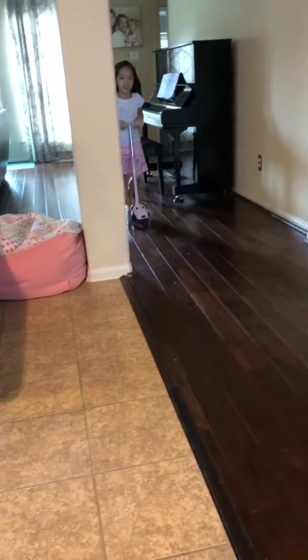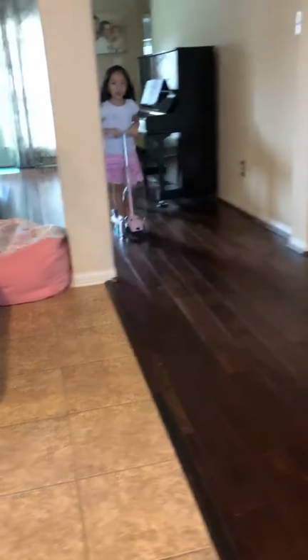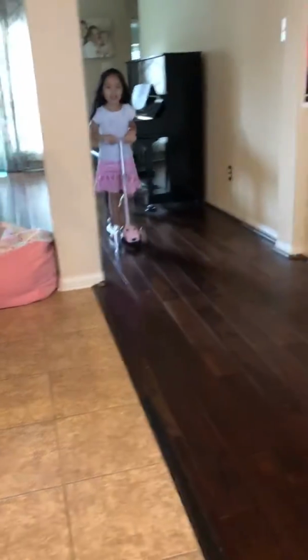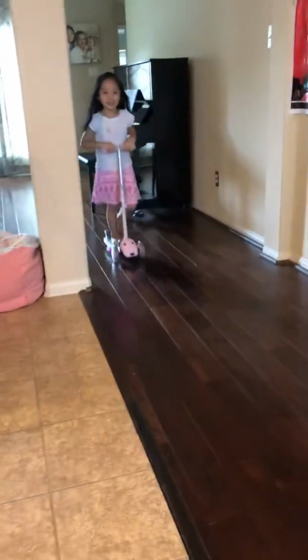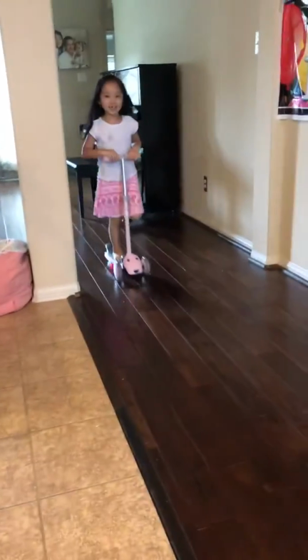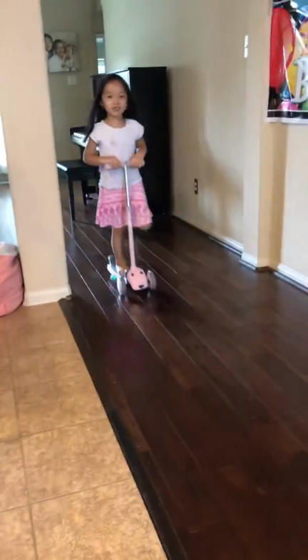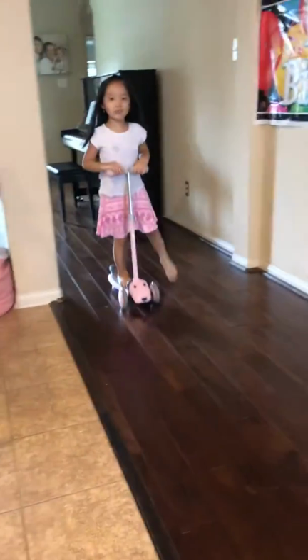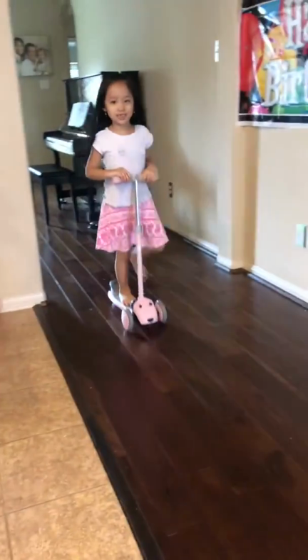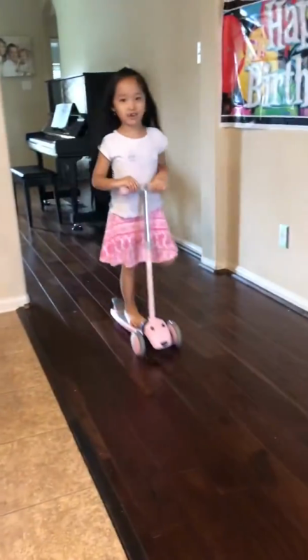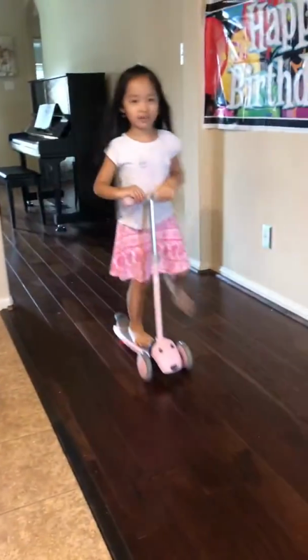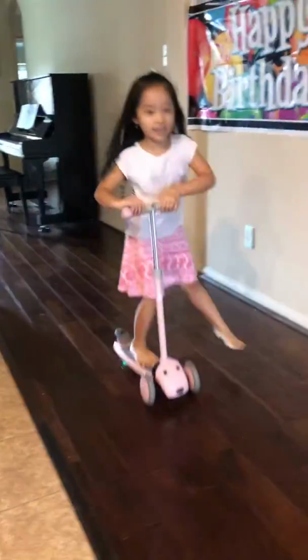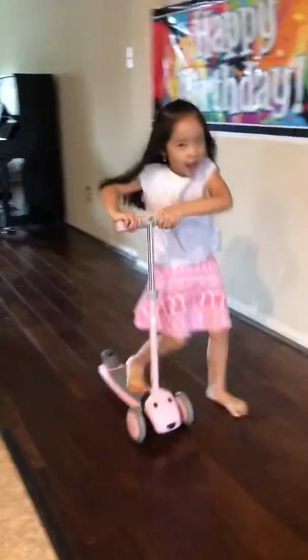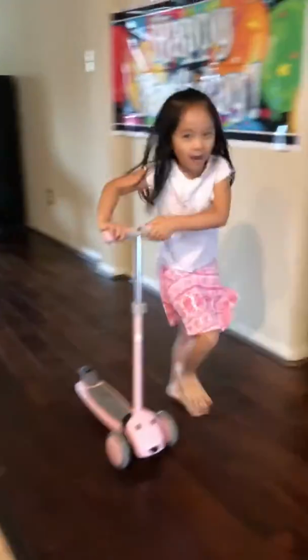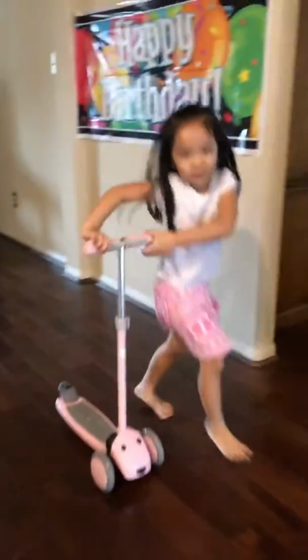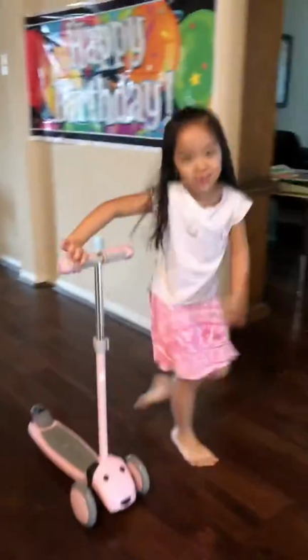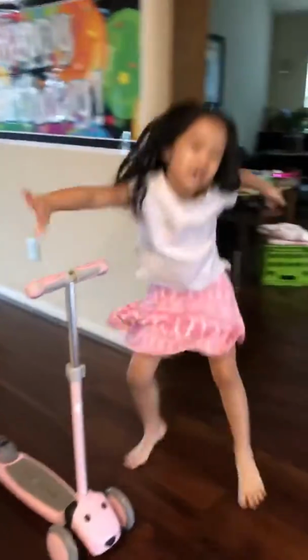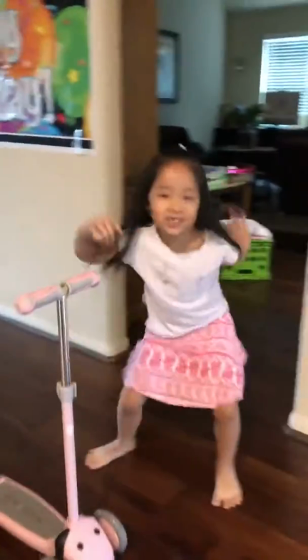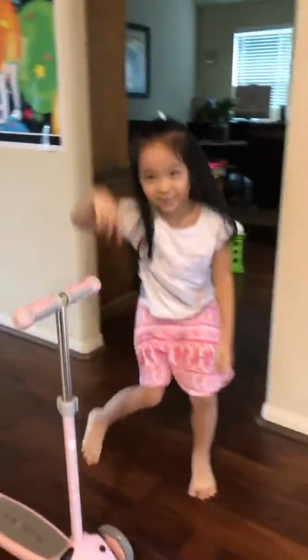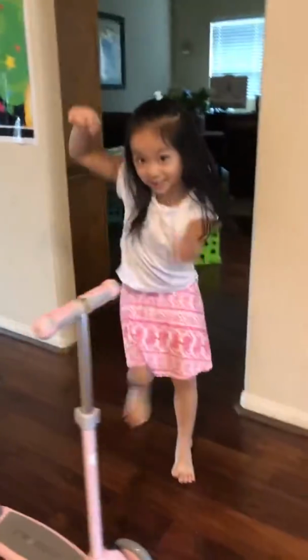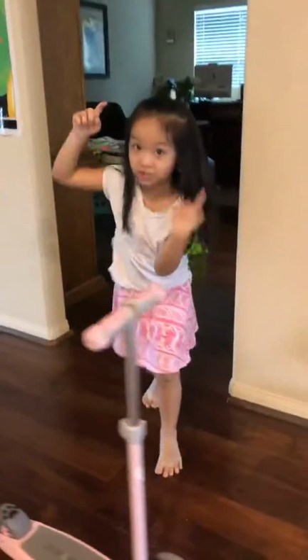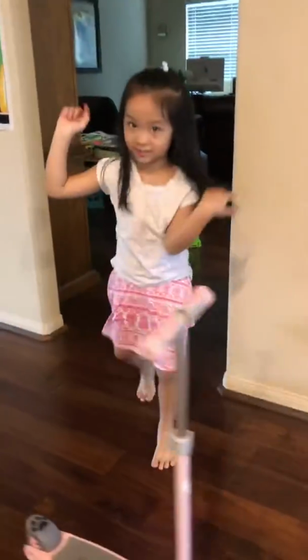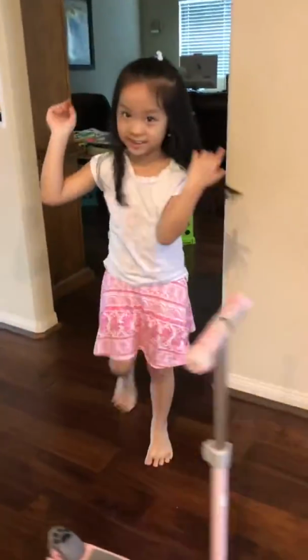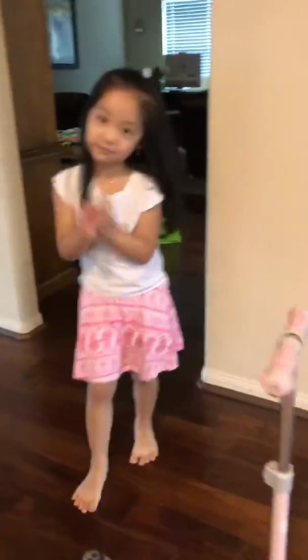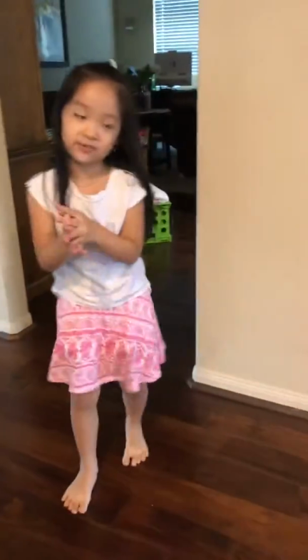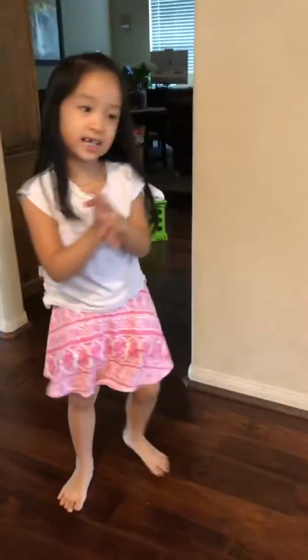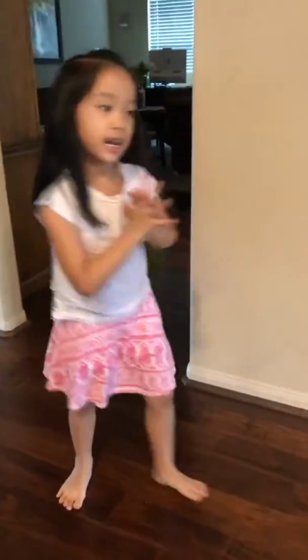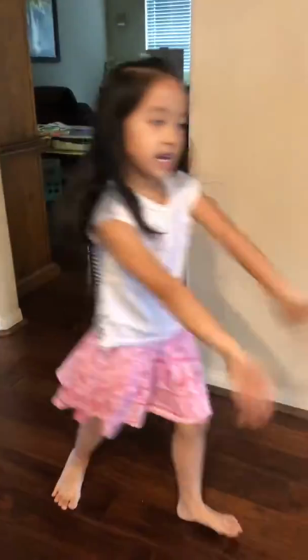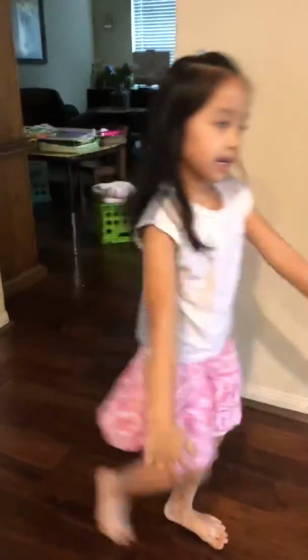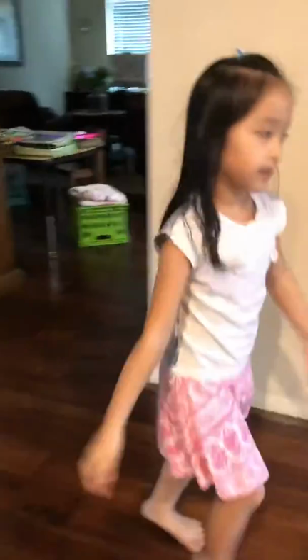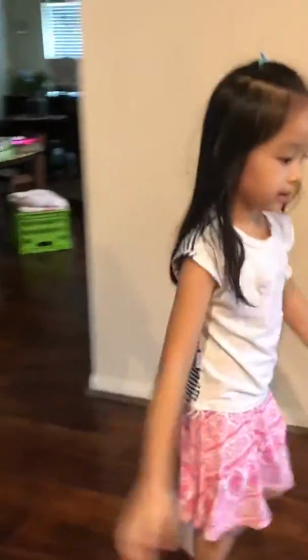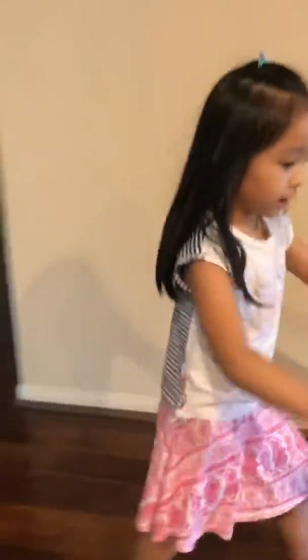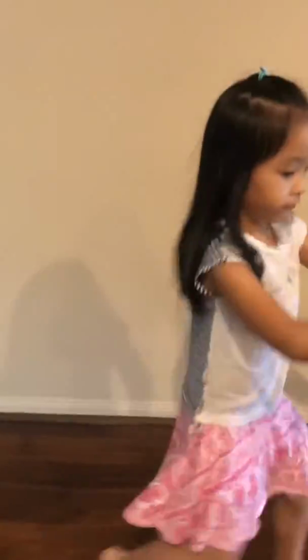Hi guys, I'm going to be showing you how you ride scooters safely and carefully.